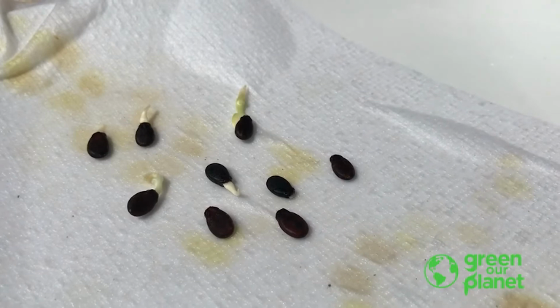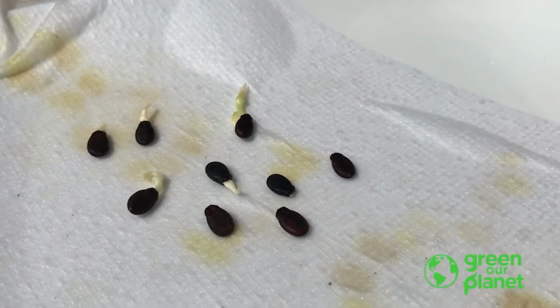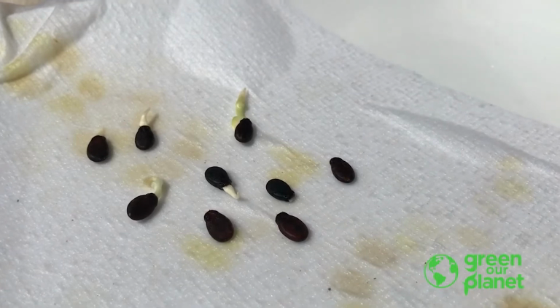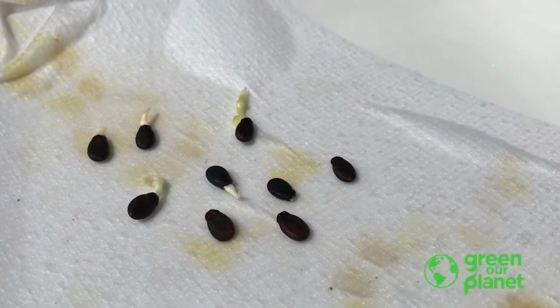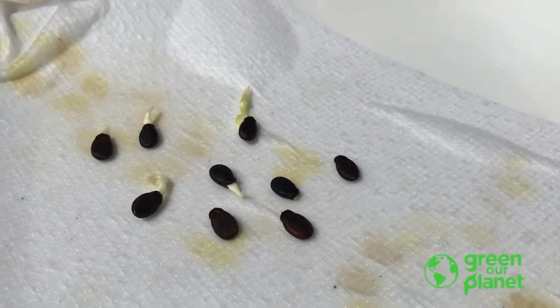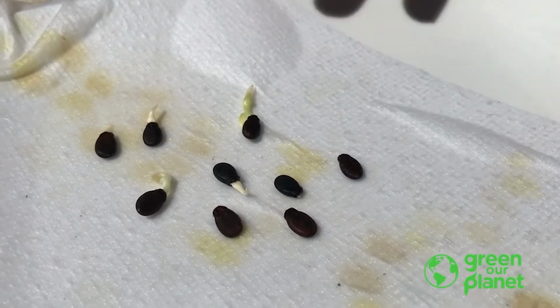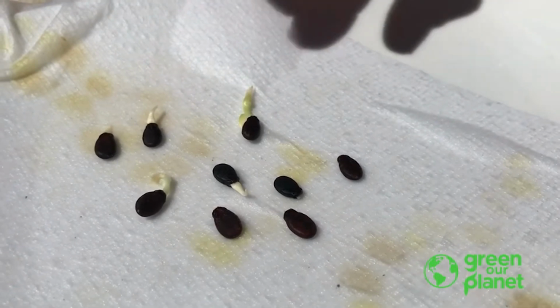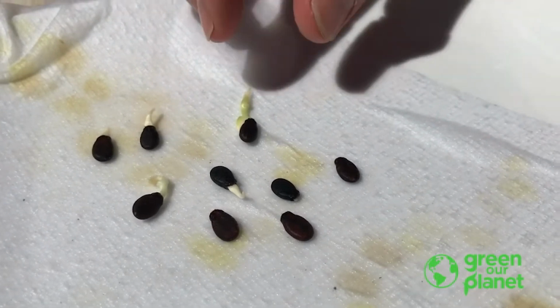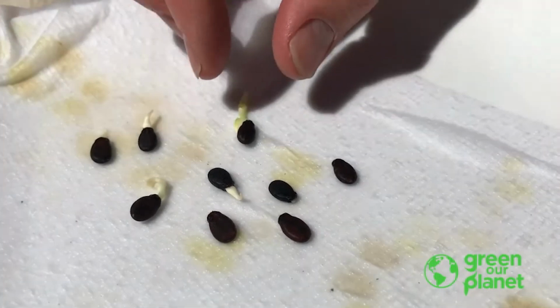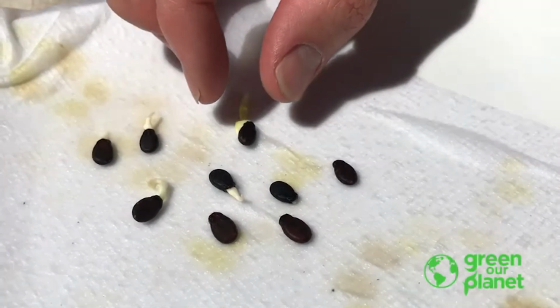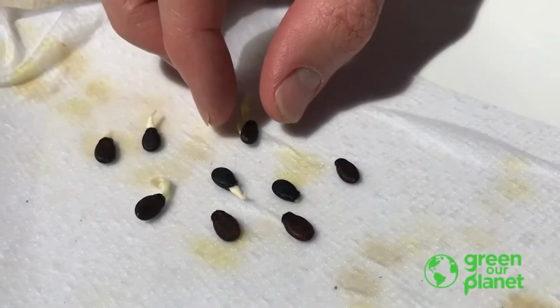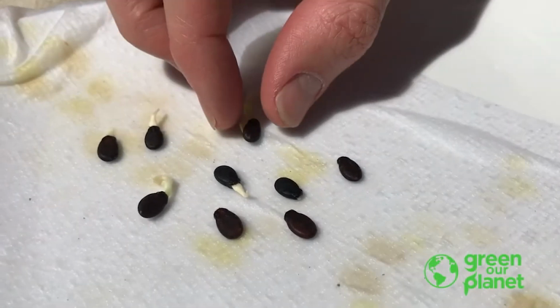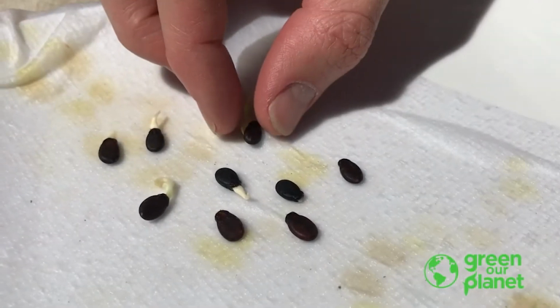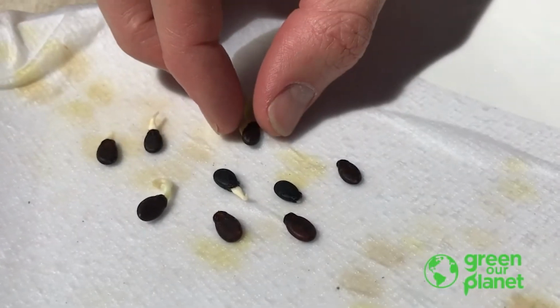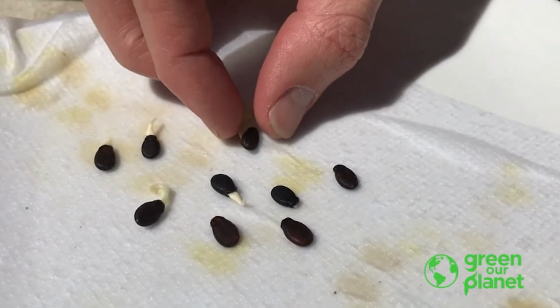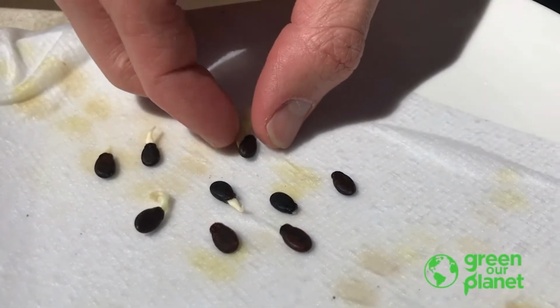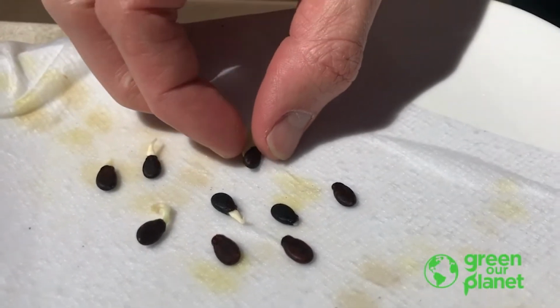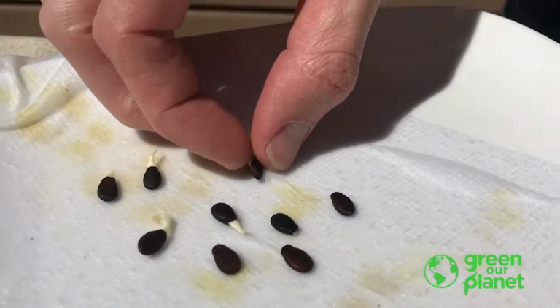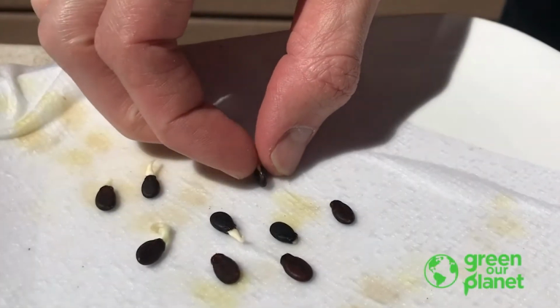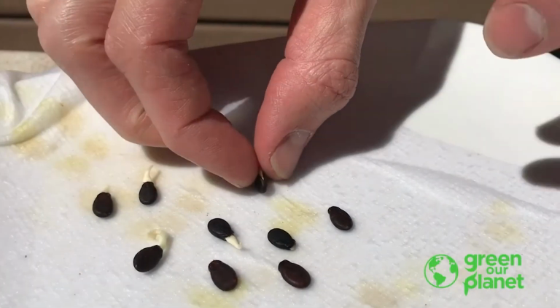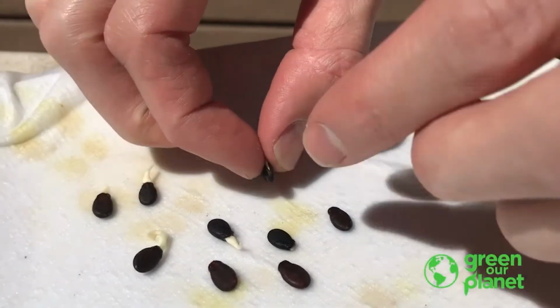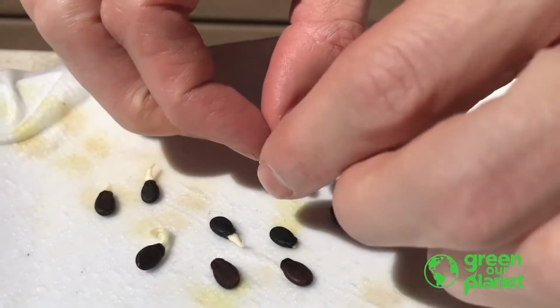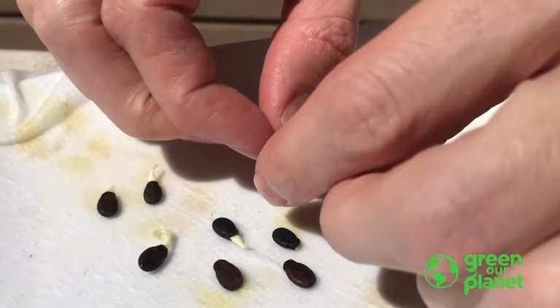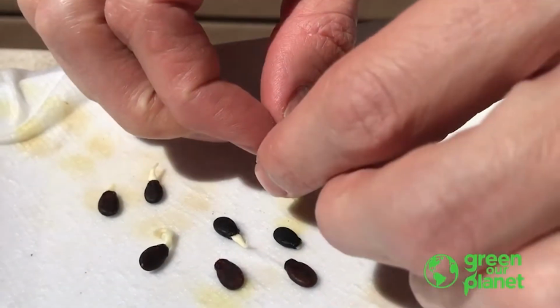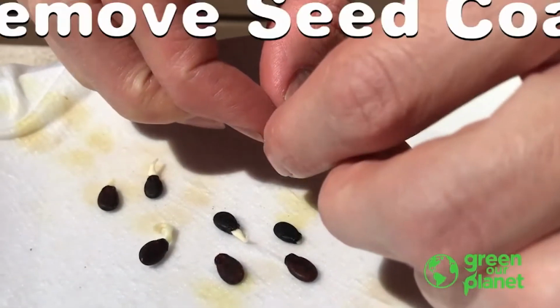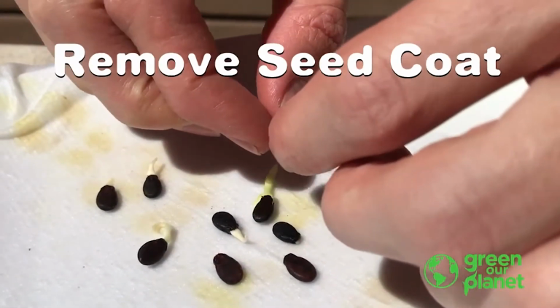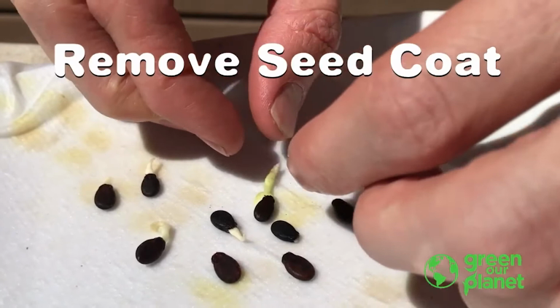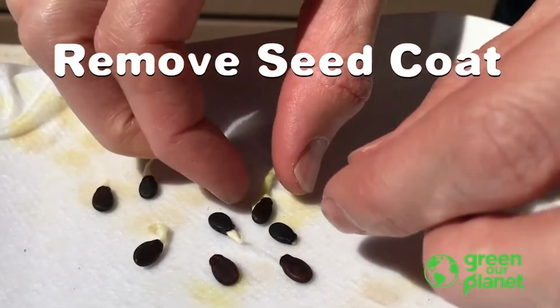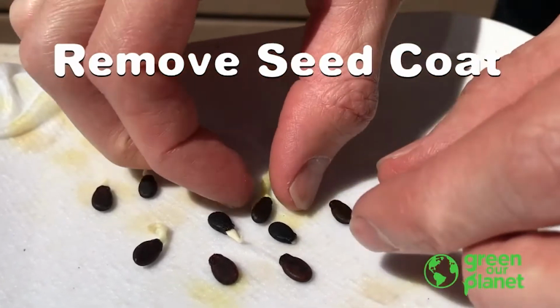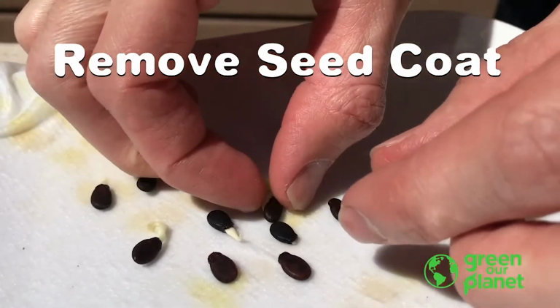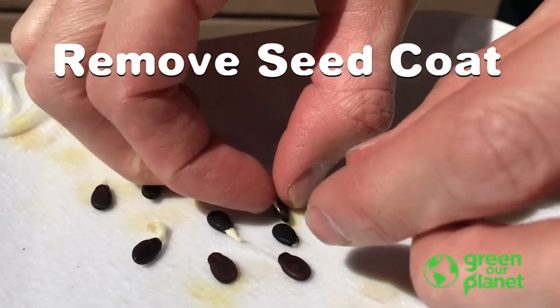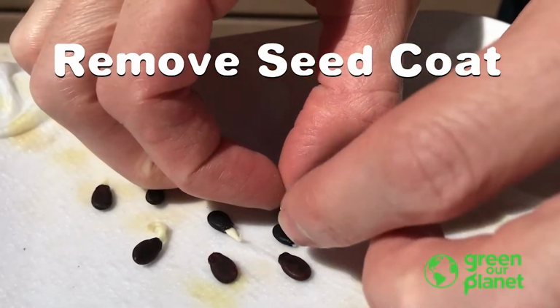Feel free to help your sprouts out by removing the seed coat very gently.